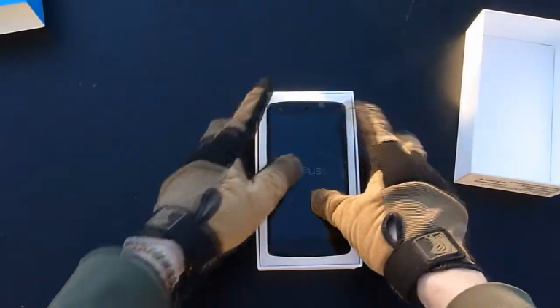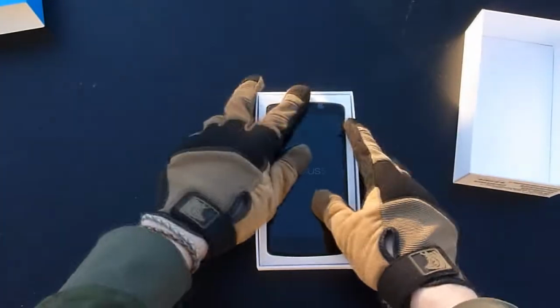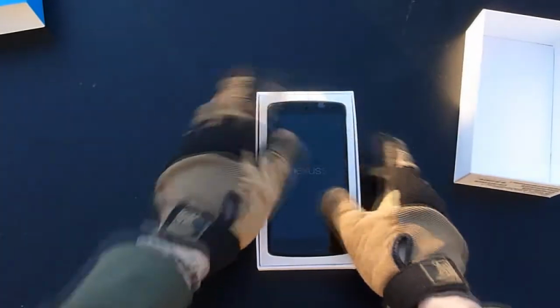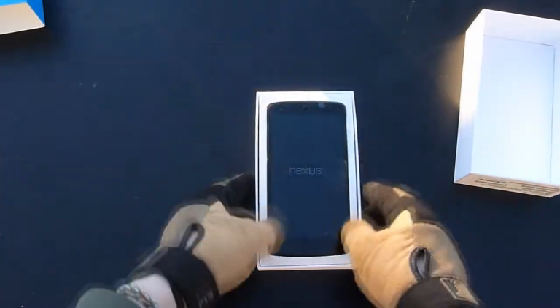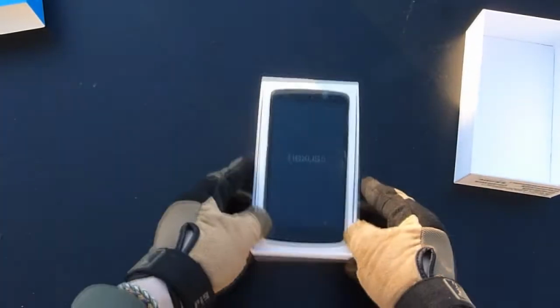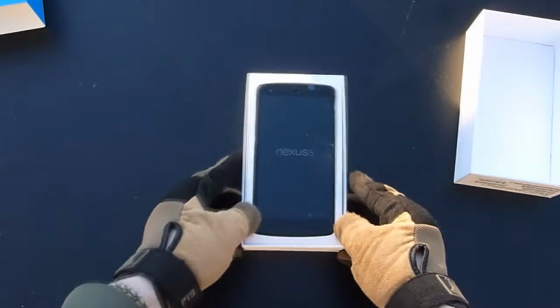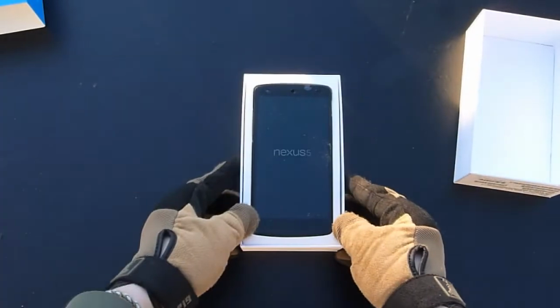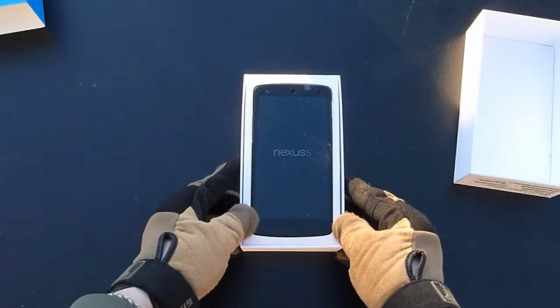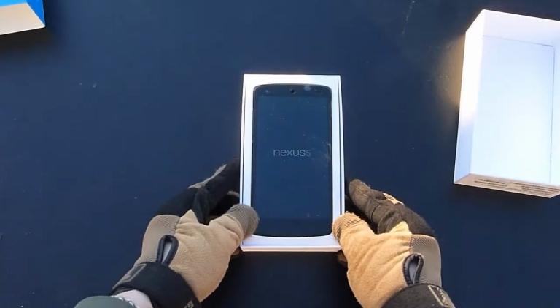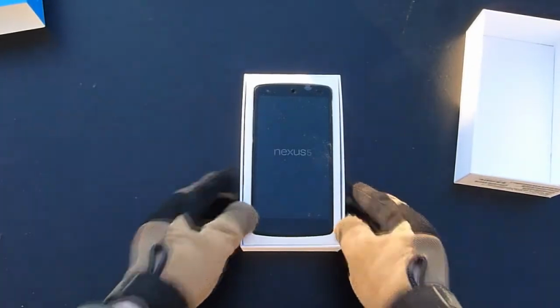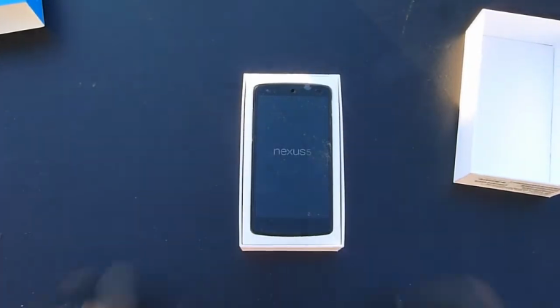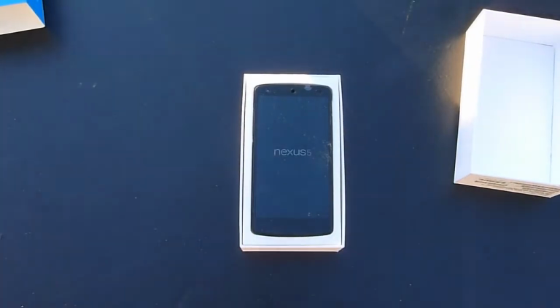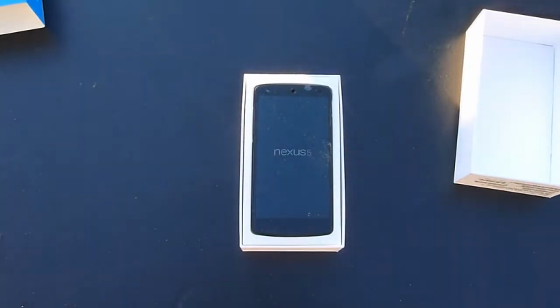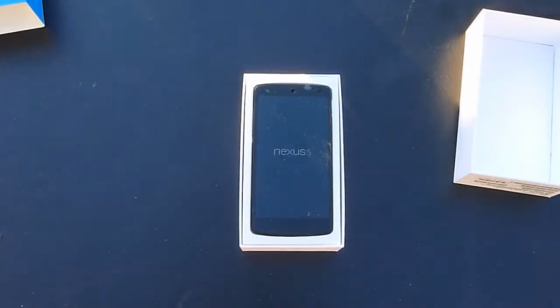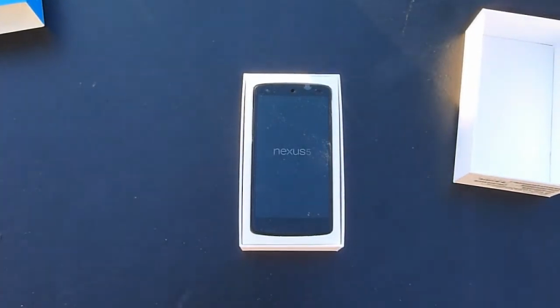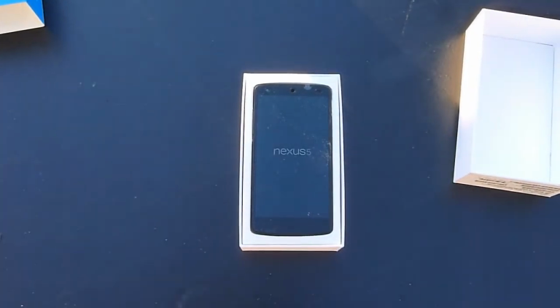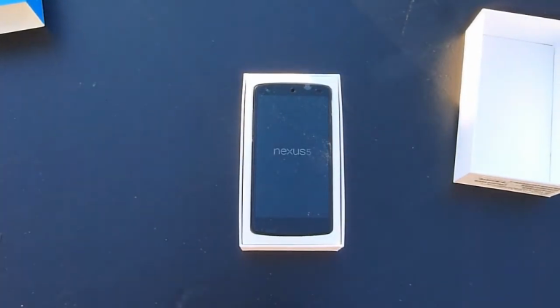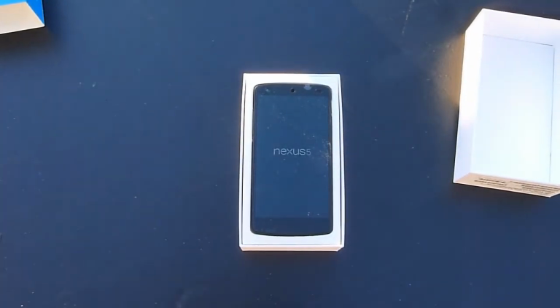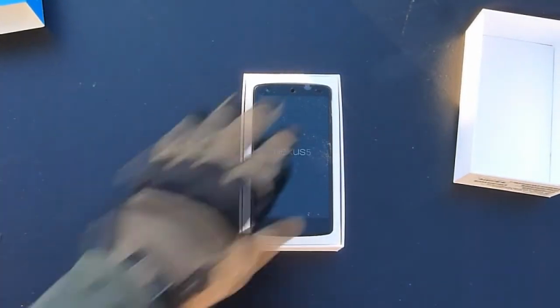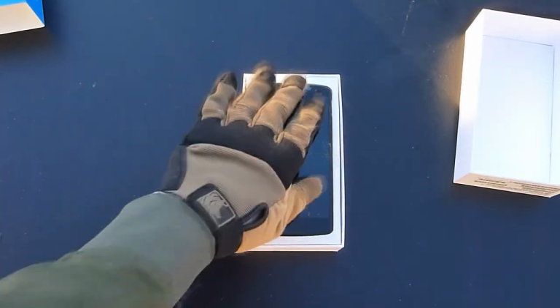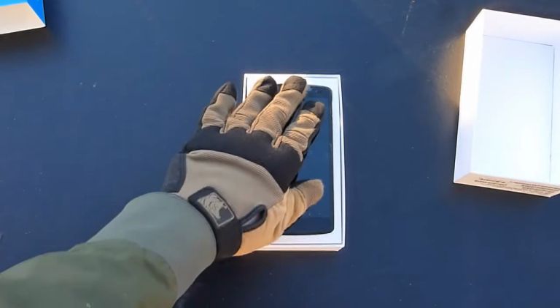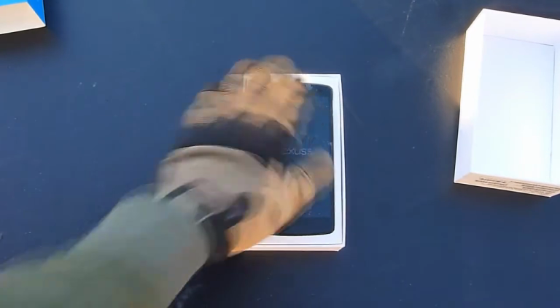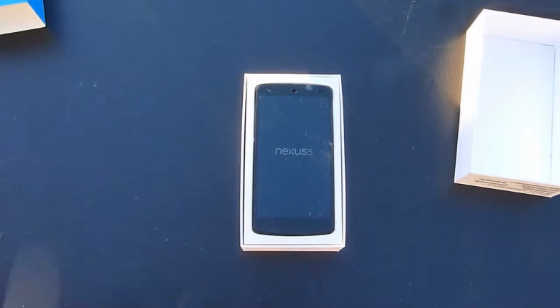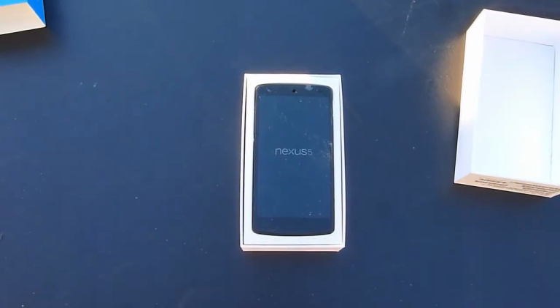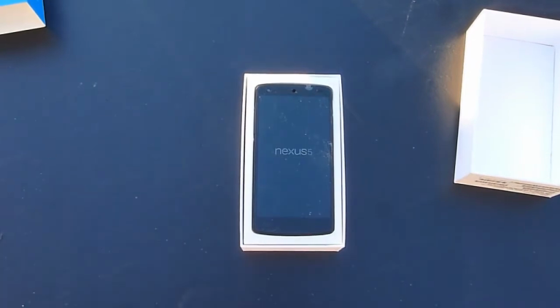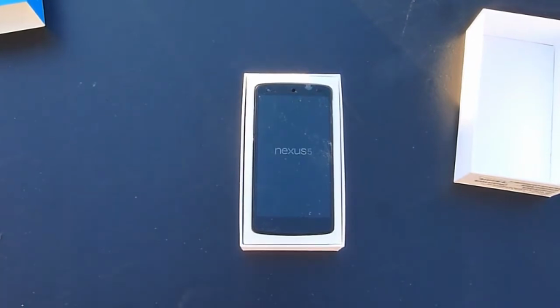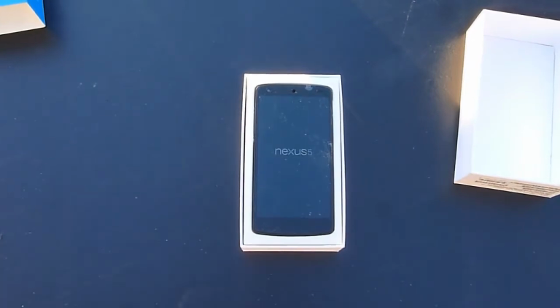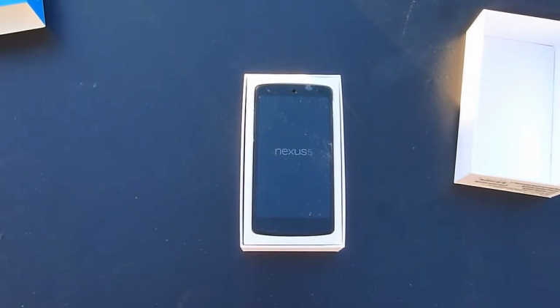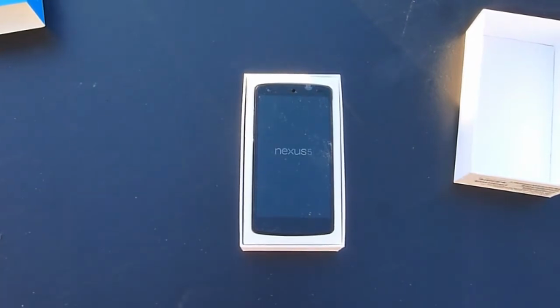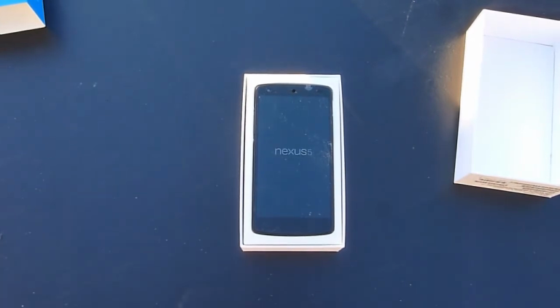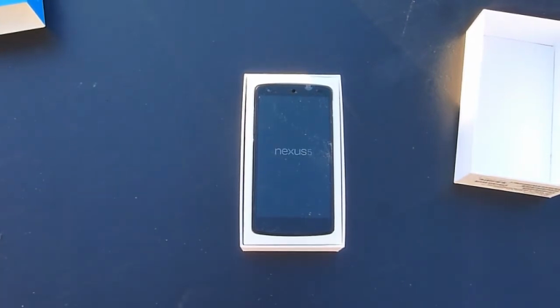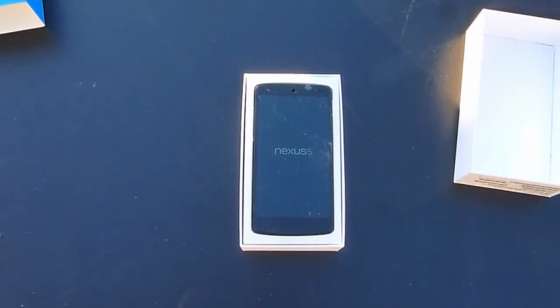So yeah, that is the short unboxing of the Google Nexus 5. Thanks for watching. Please rate, comment, and subscribe.